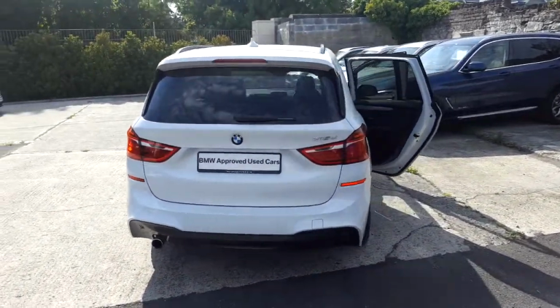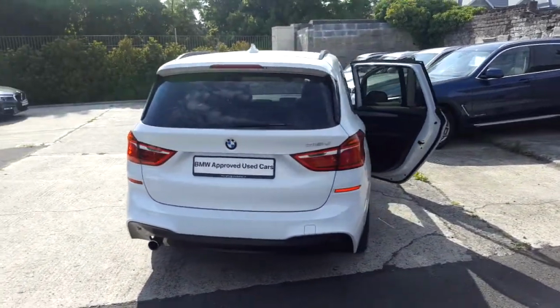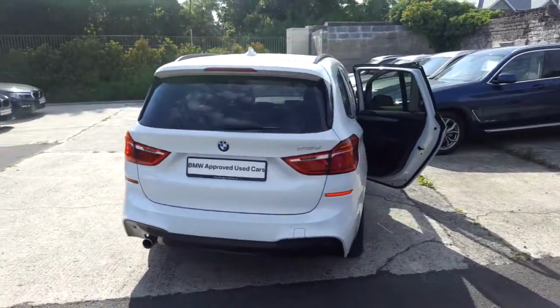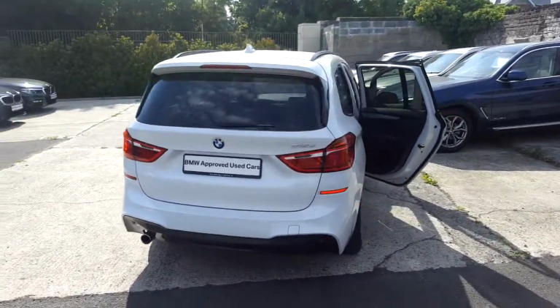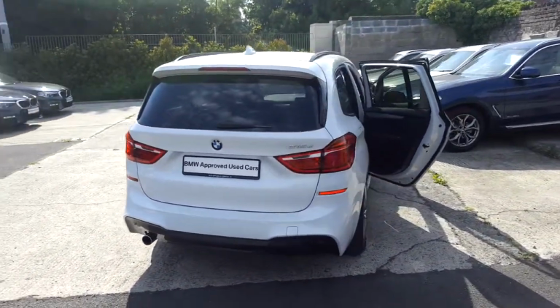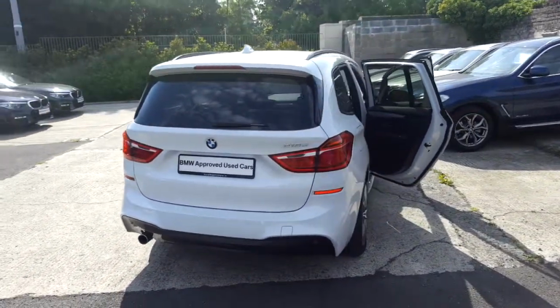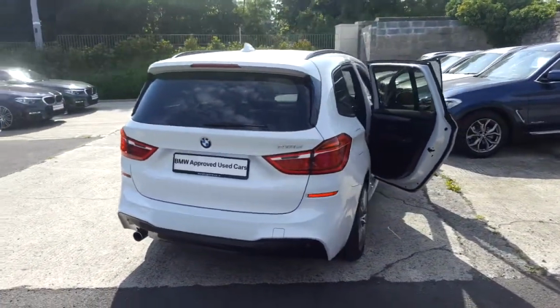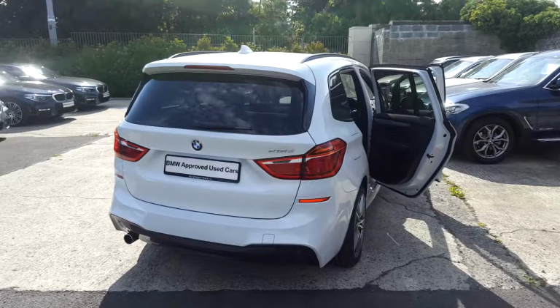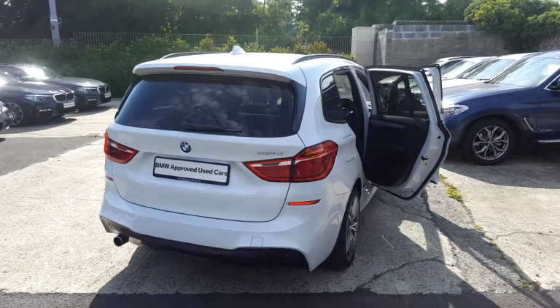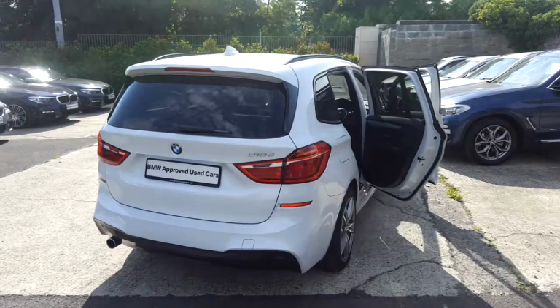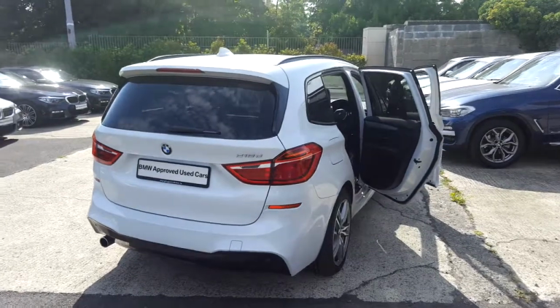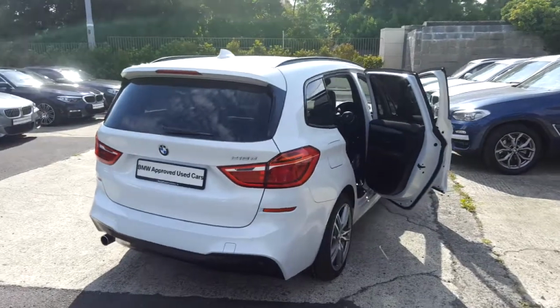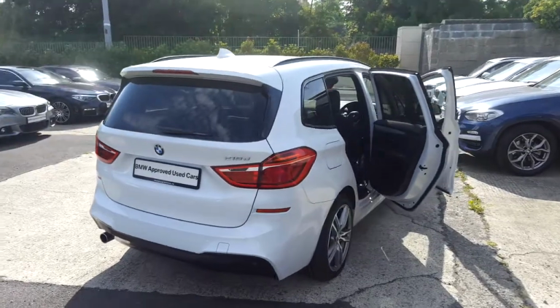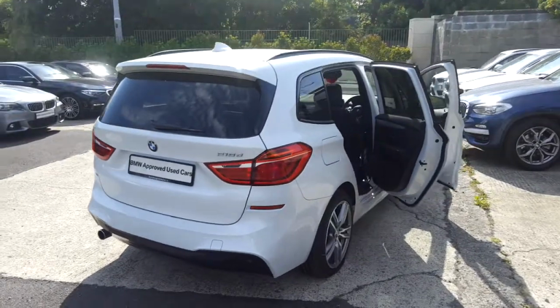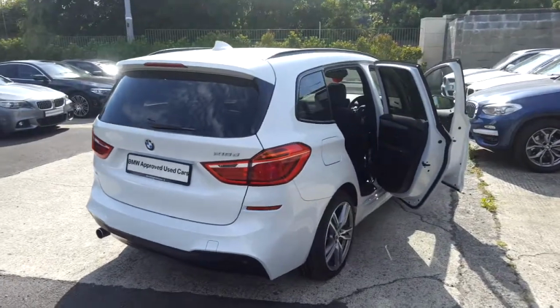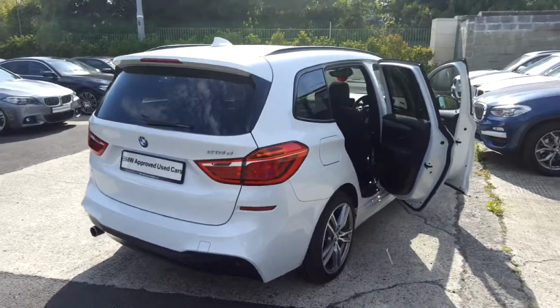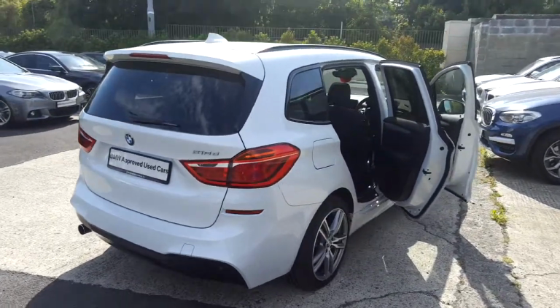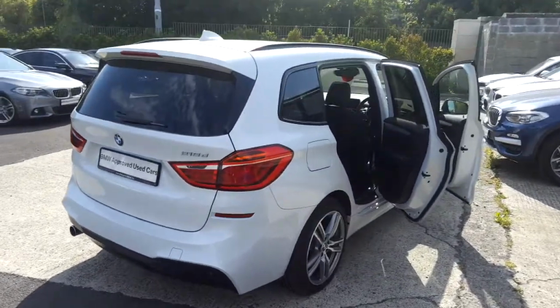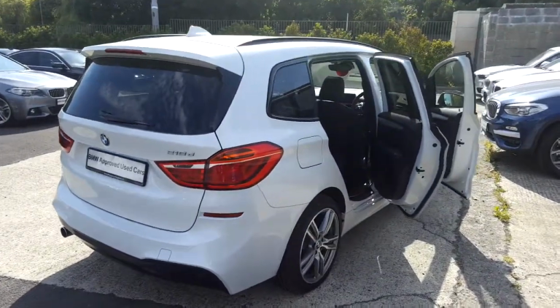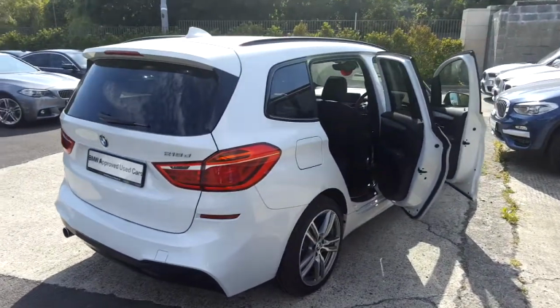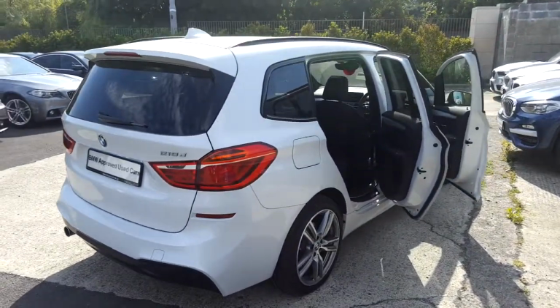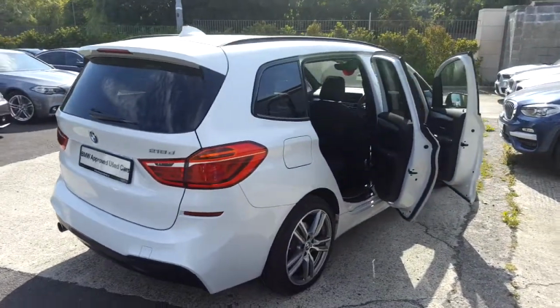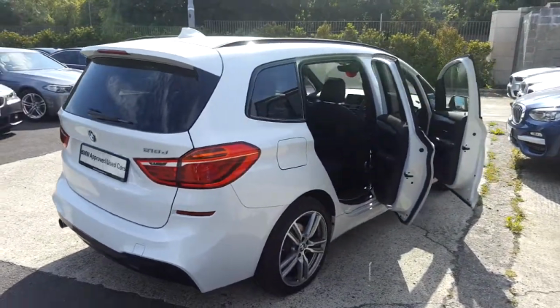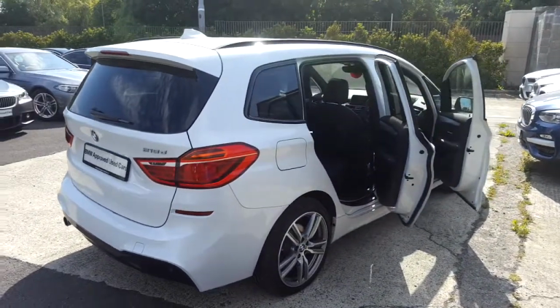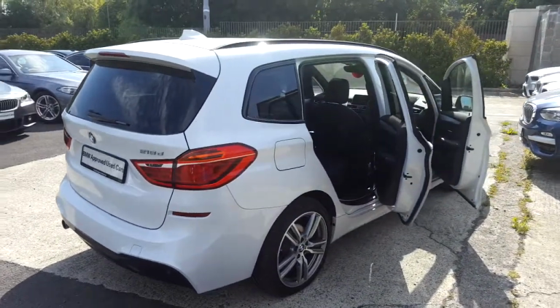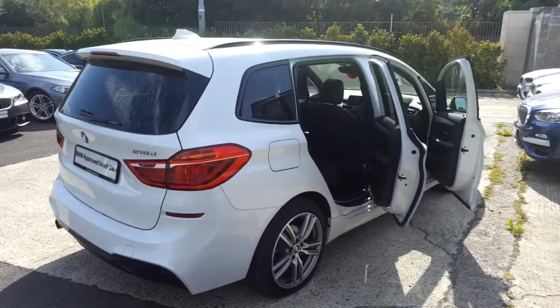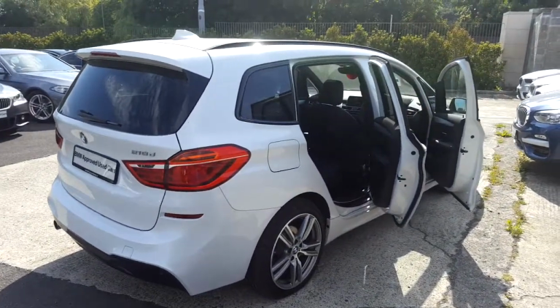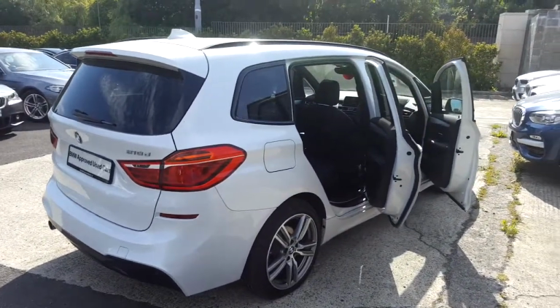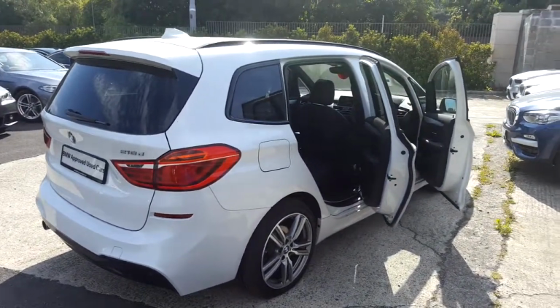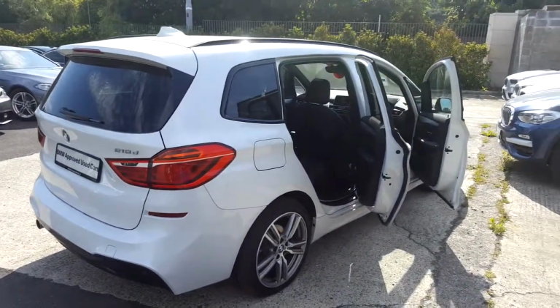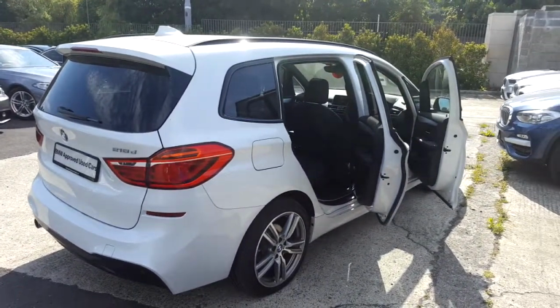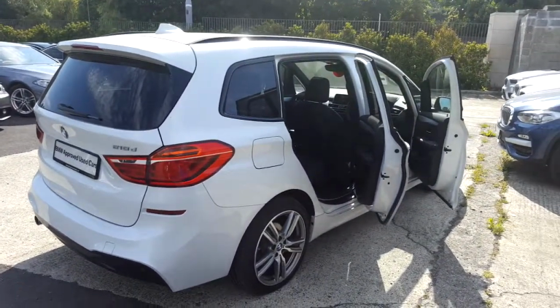This car is available to view at our showrooms at Murphy & Gunn Milltown. Now let's take a look at the interior.